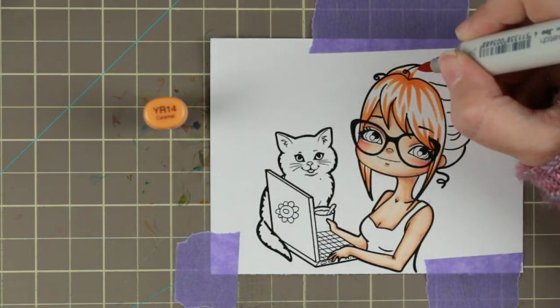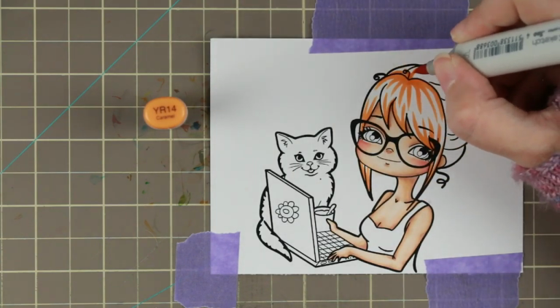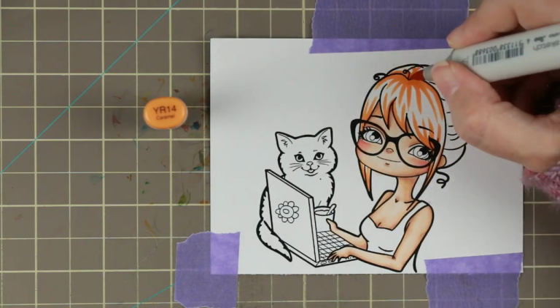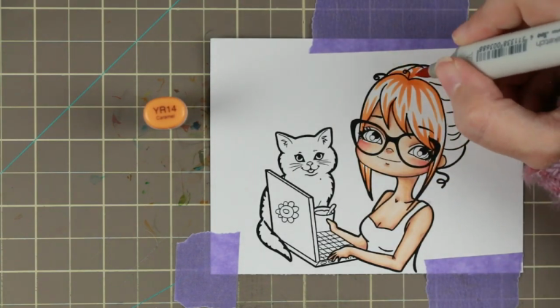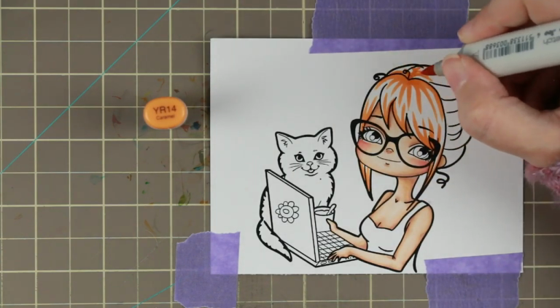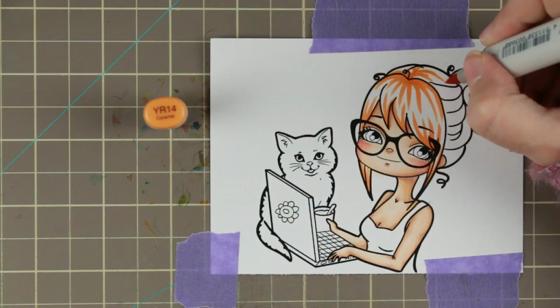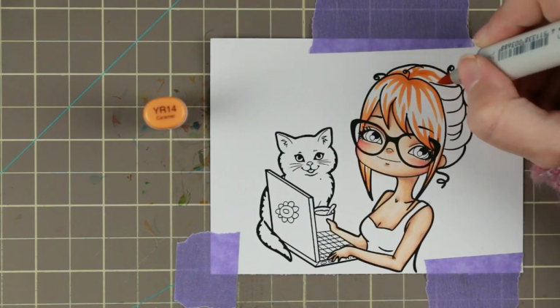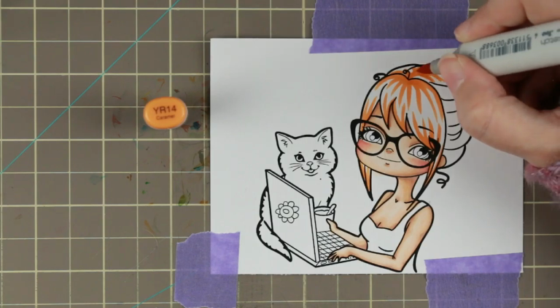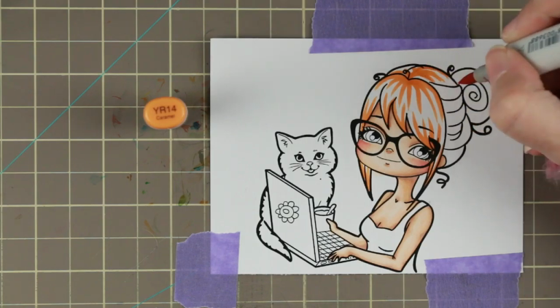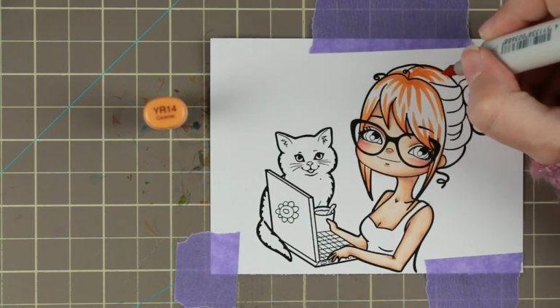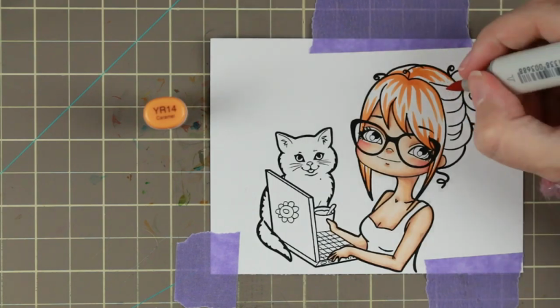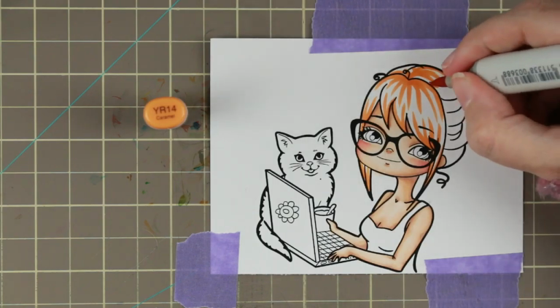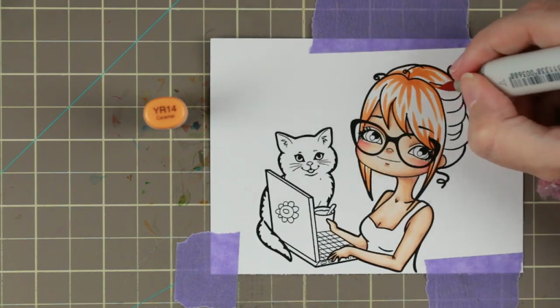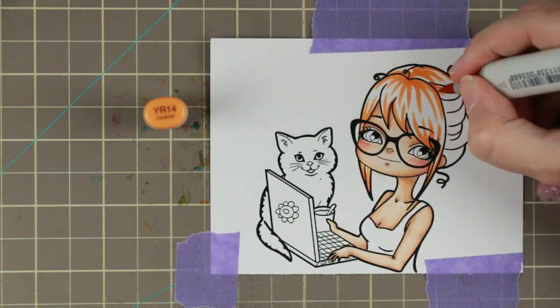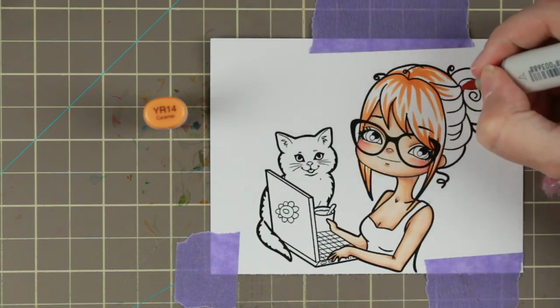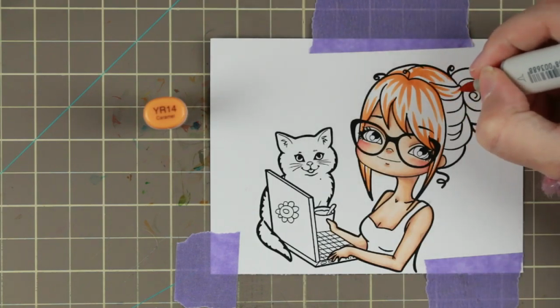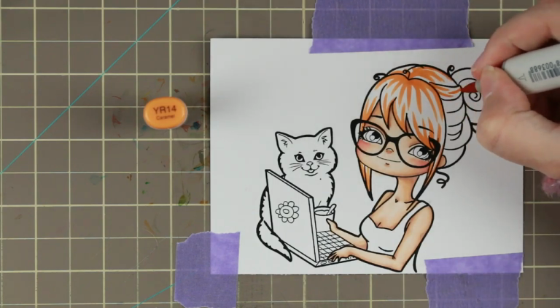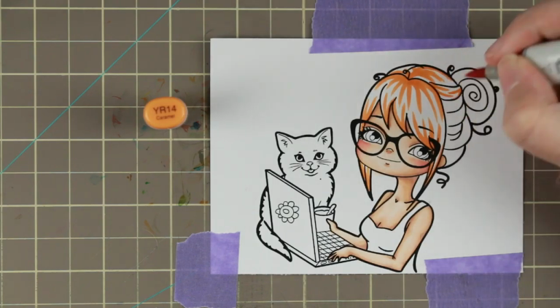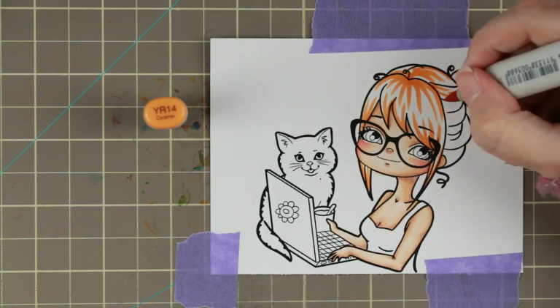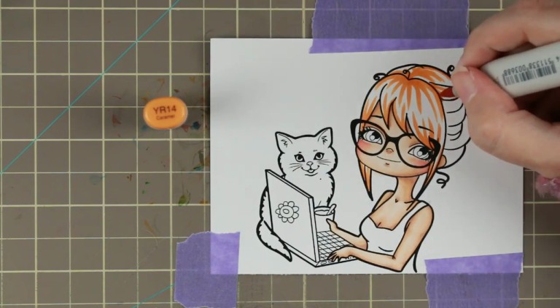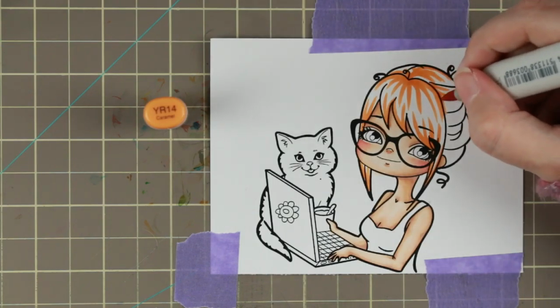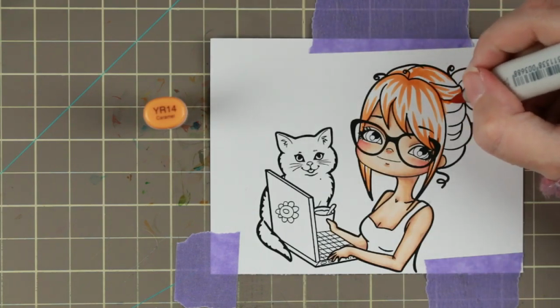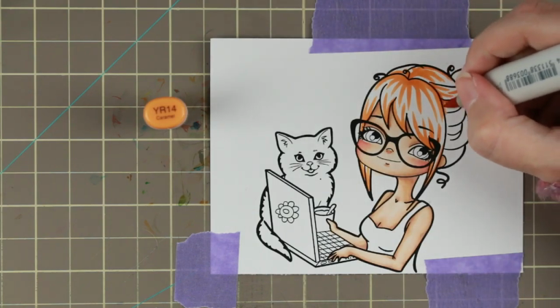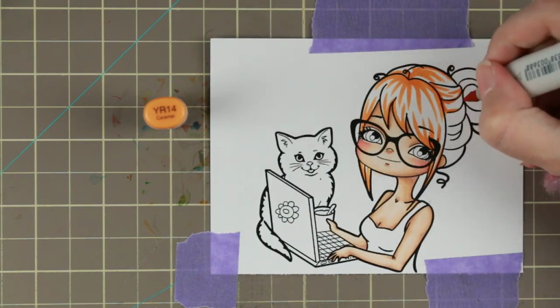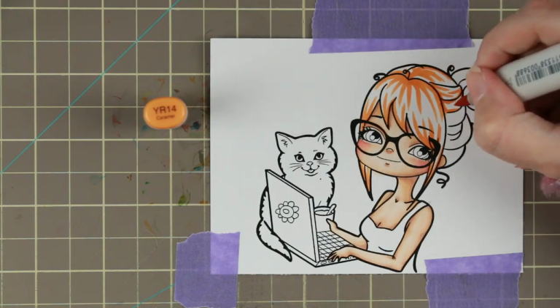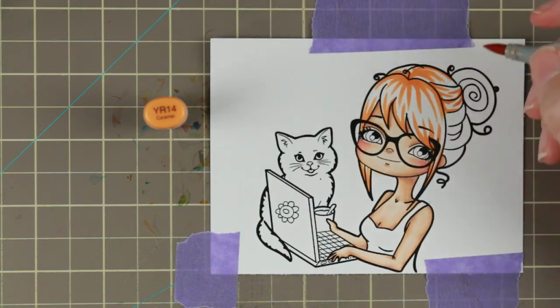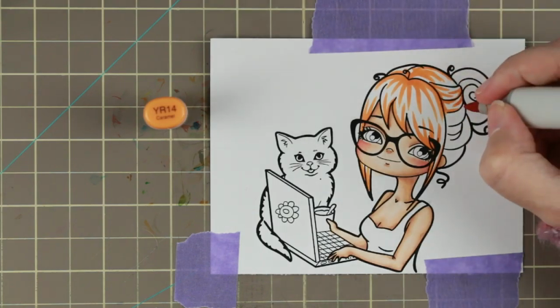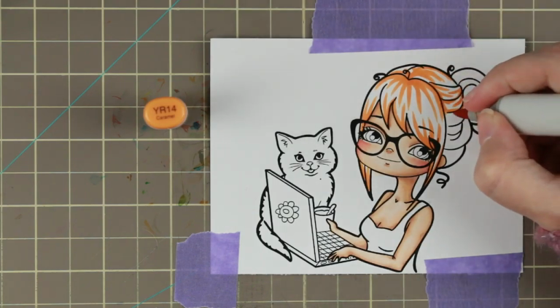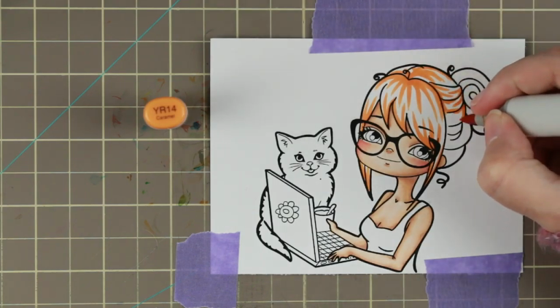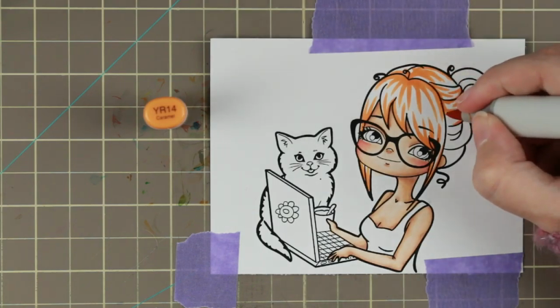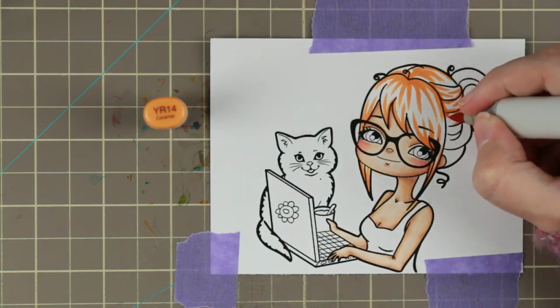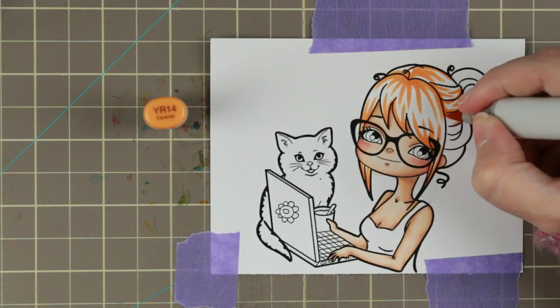I really like to have crisp shadows because the character gets much more shape when you do that.